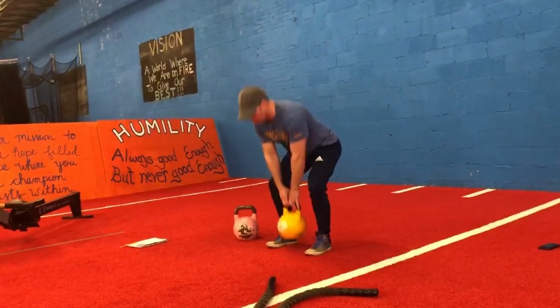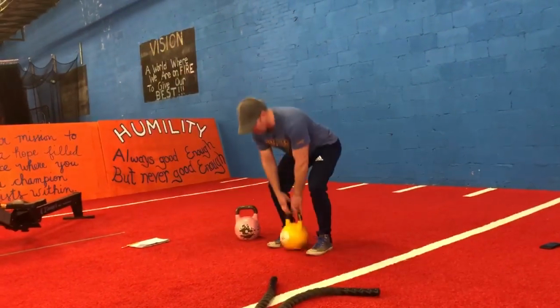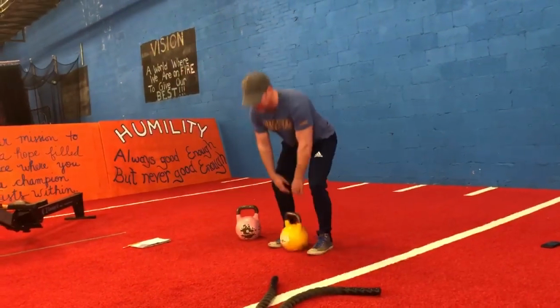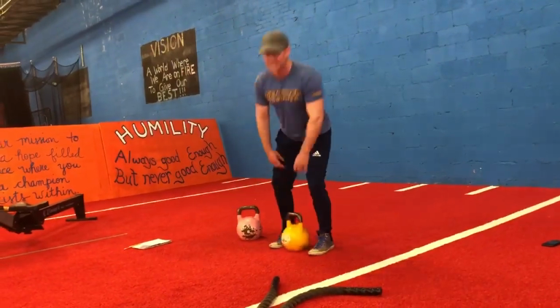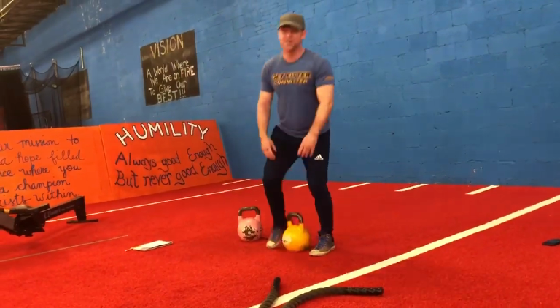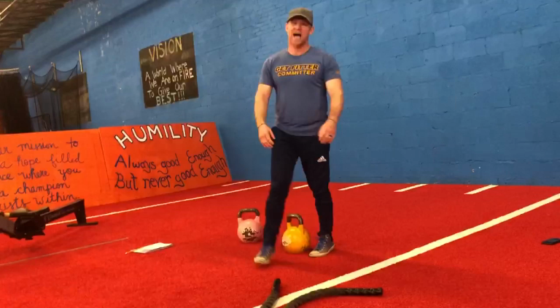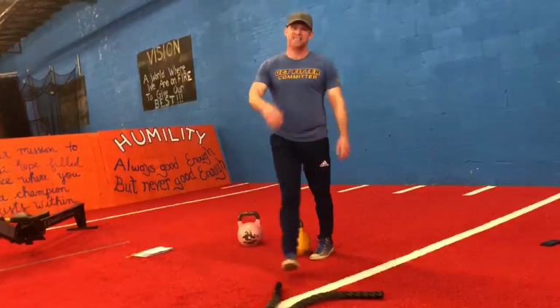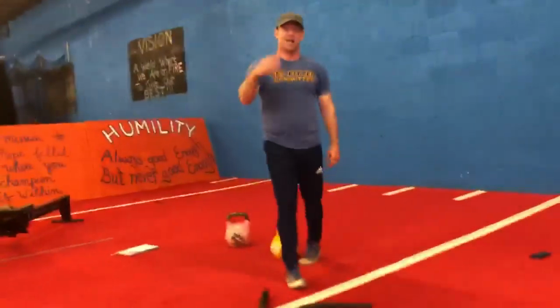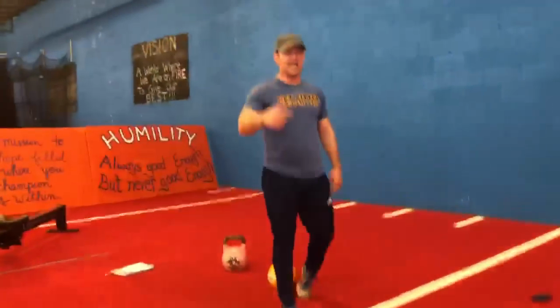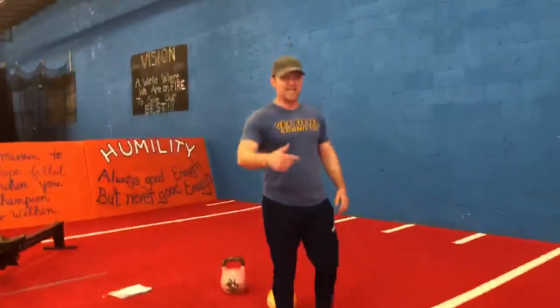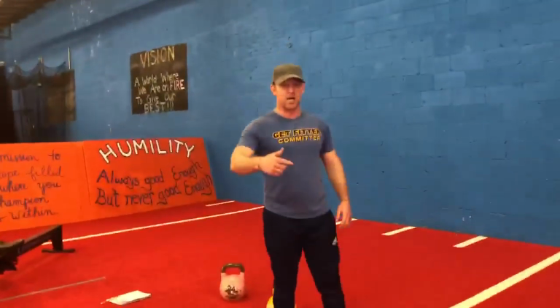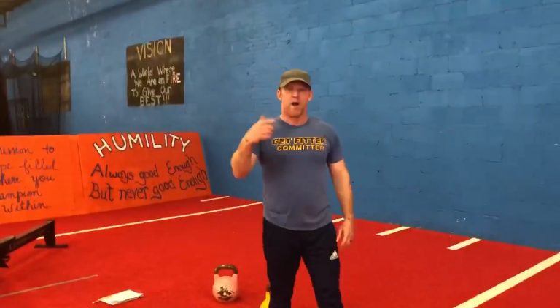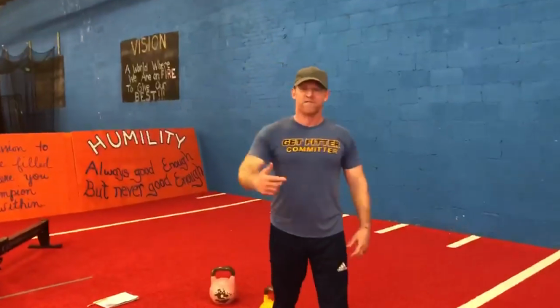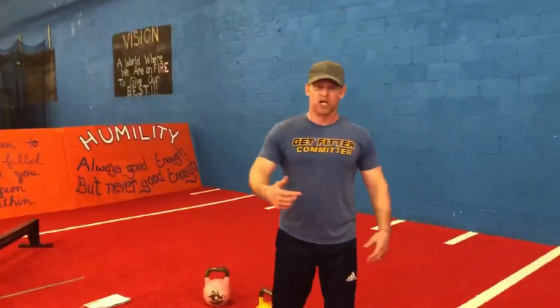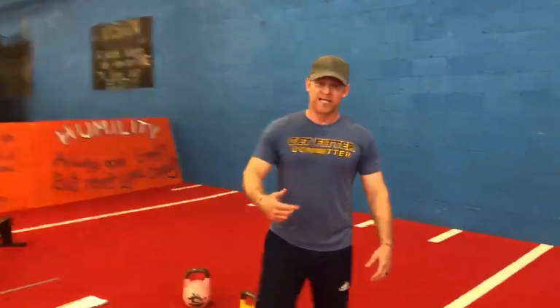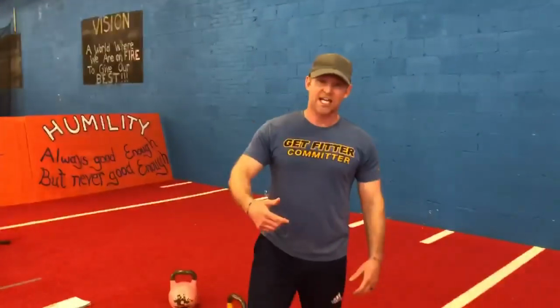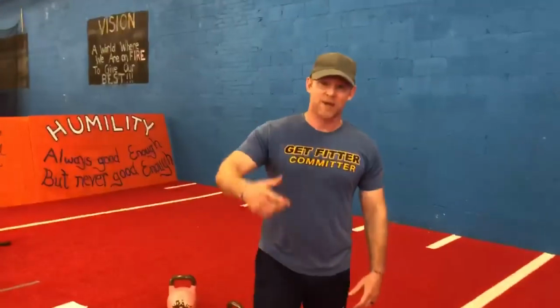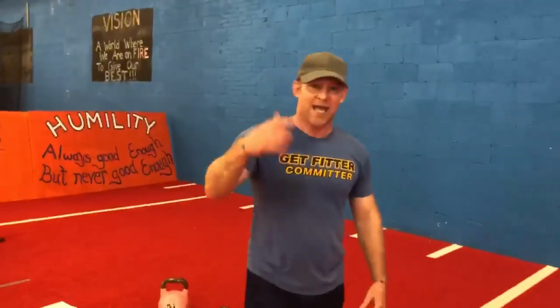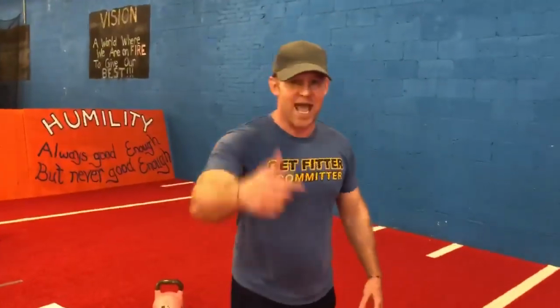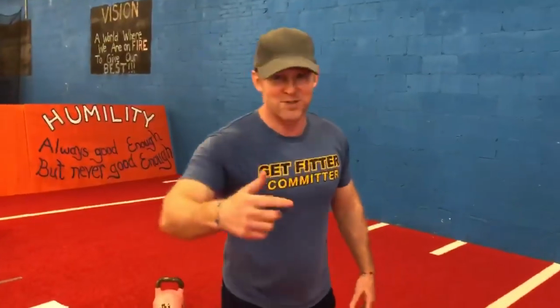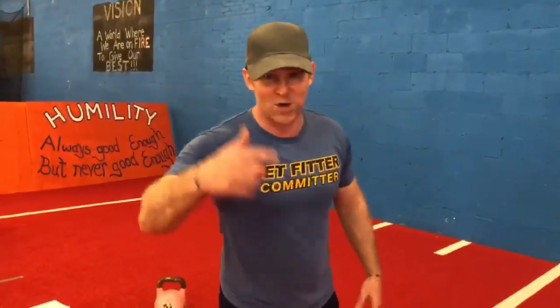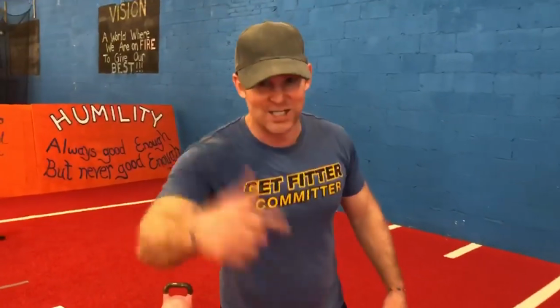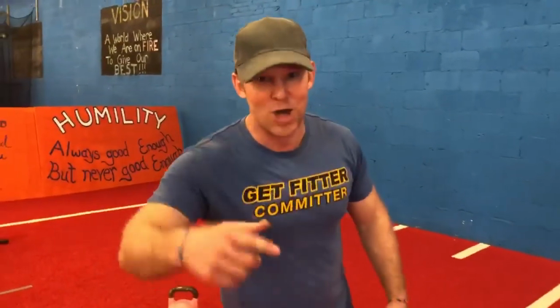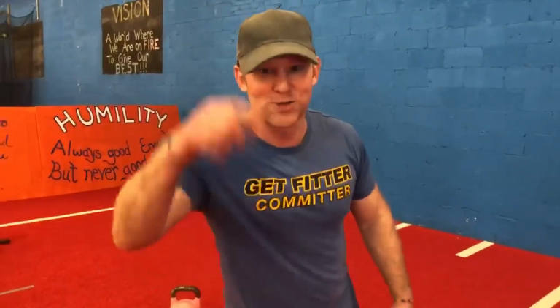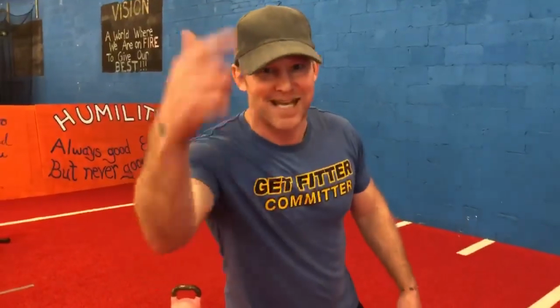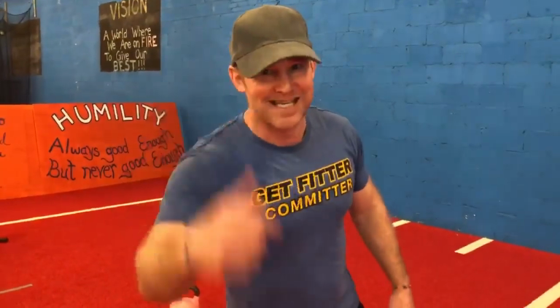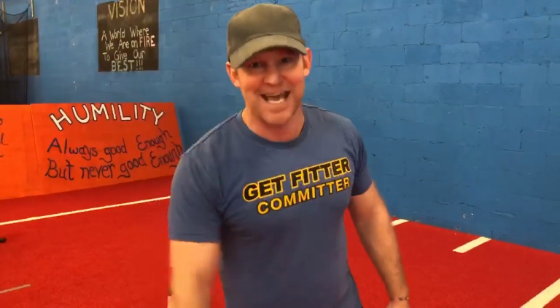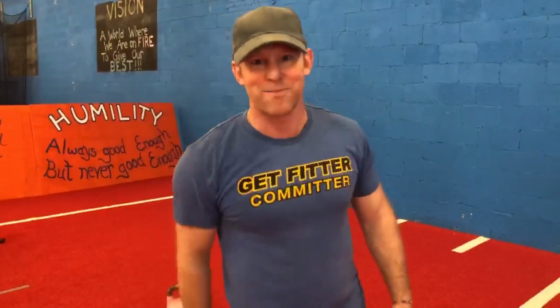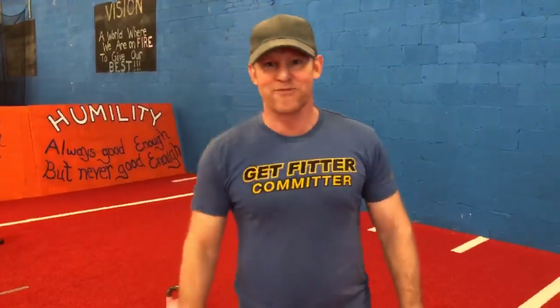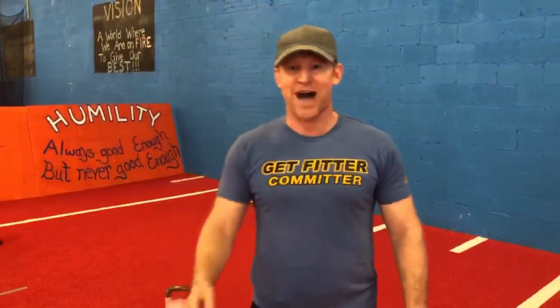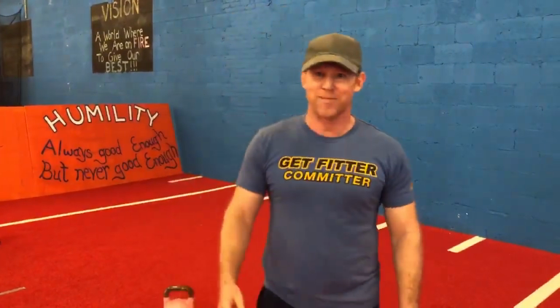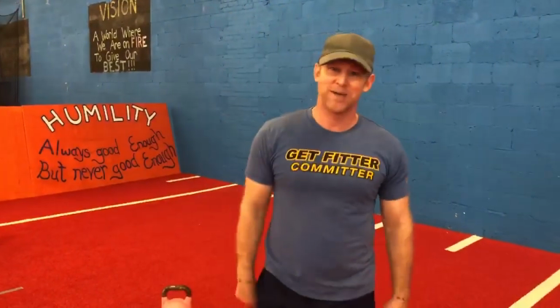Kettlebell deadlifts guys, let's get them. Full engagement — hamstrings, glutes. Let's light them on fire baby.